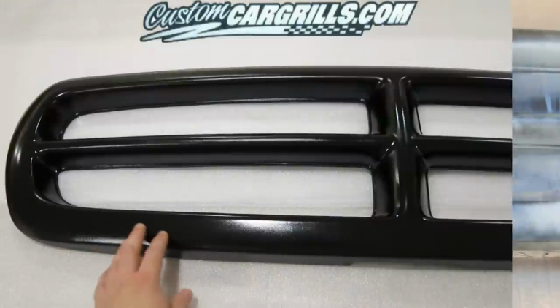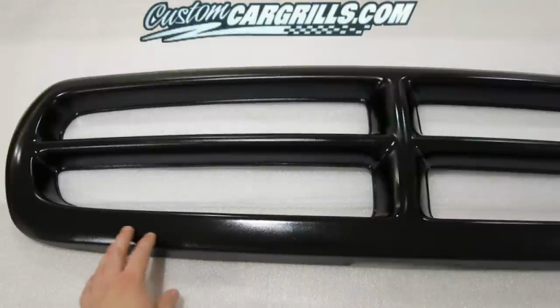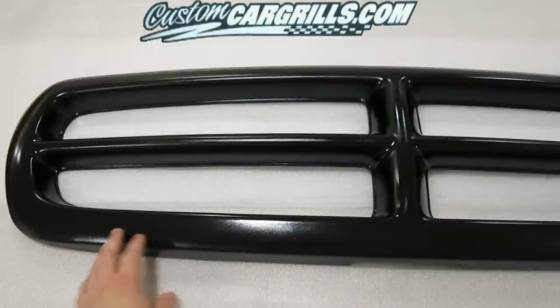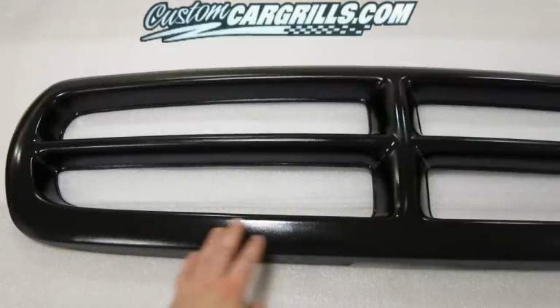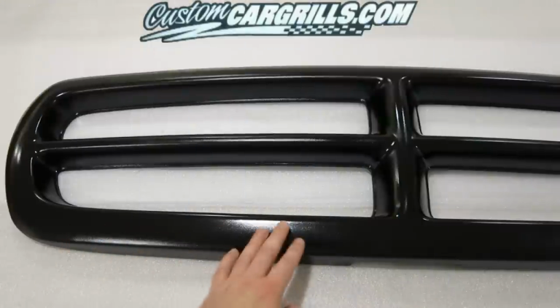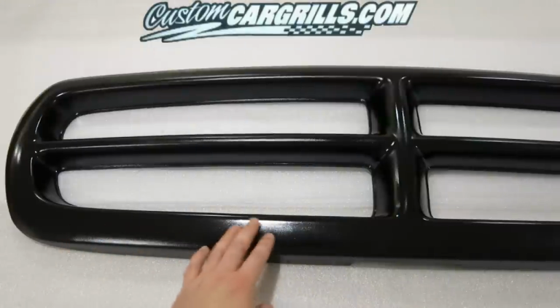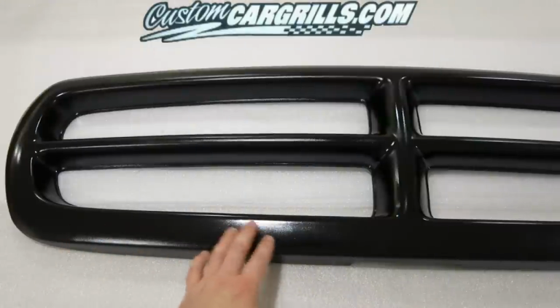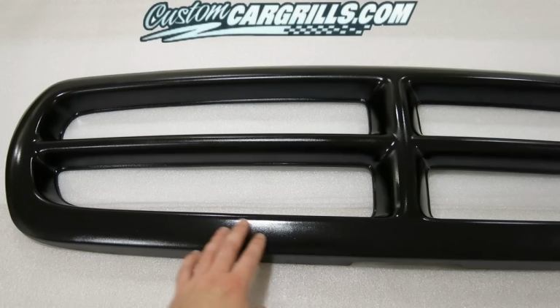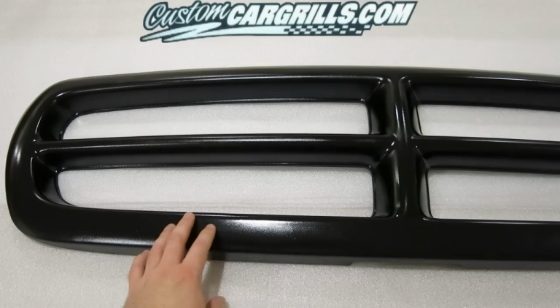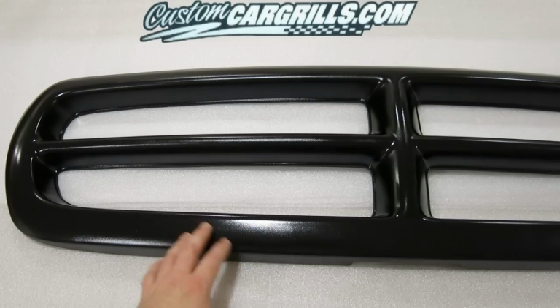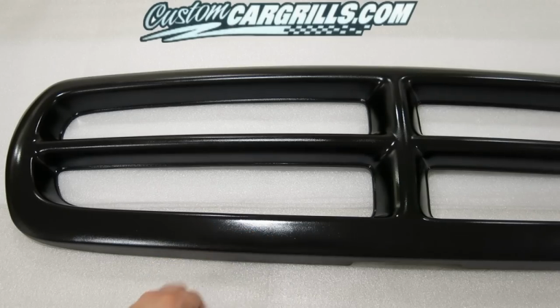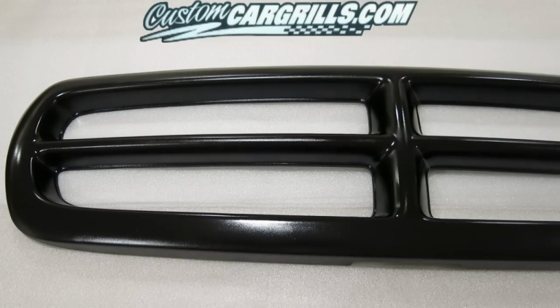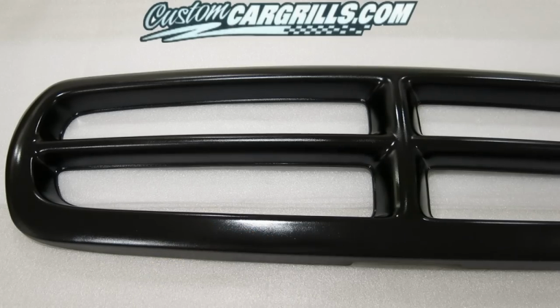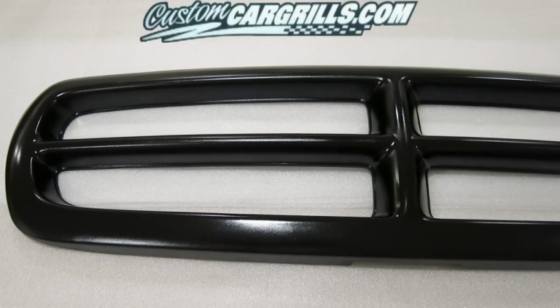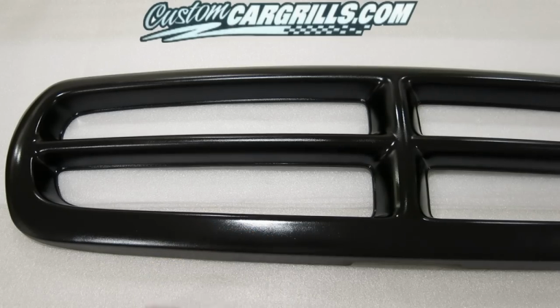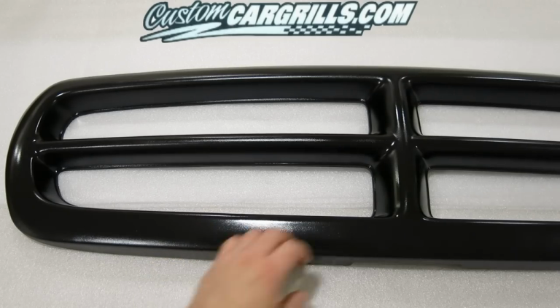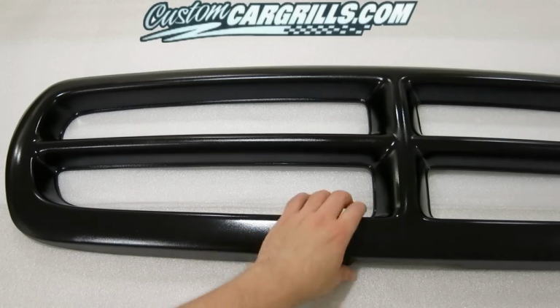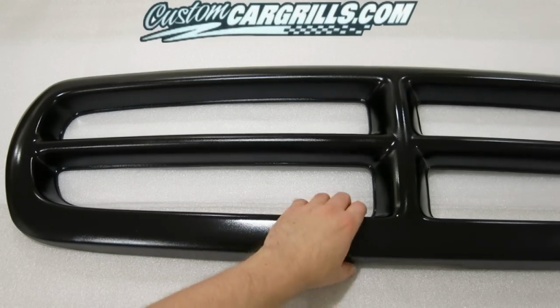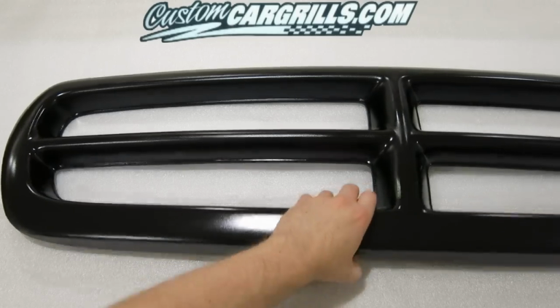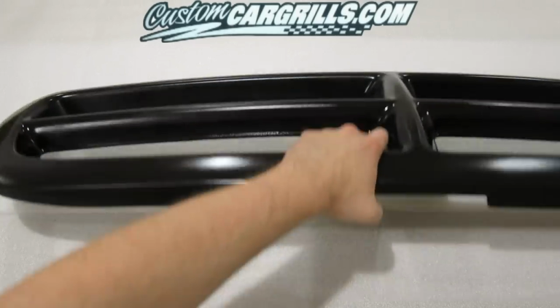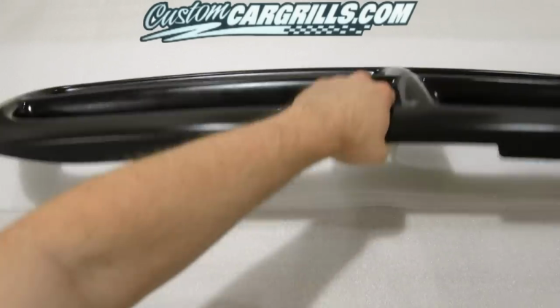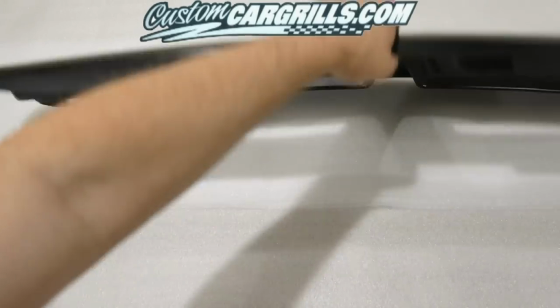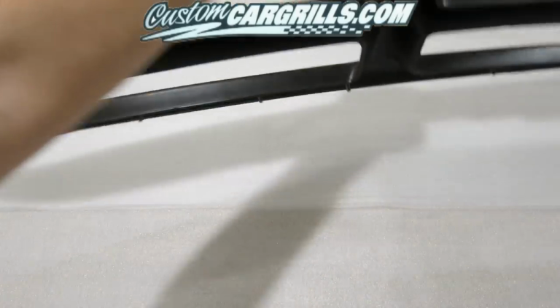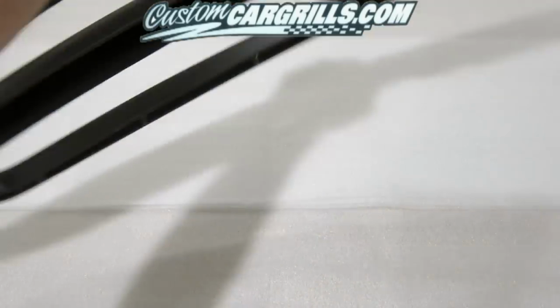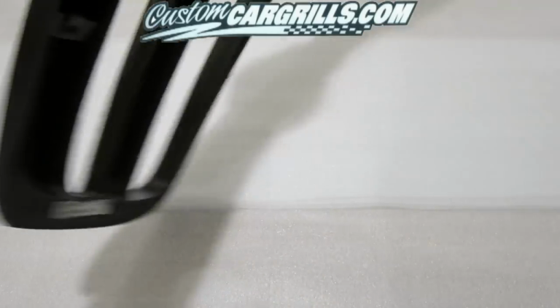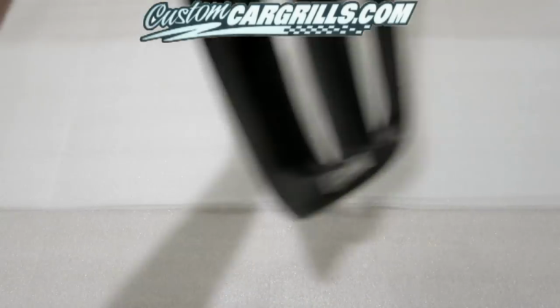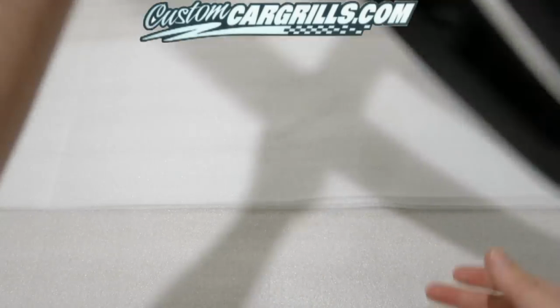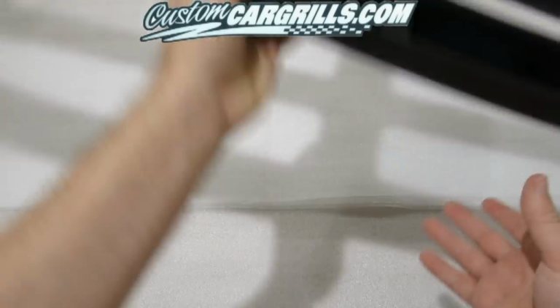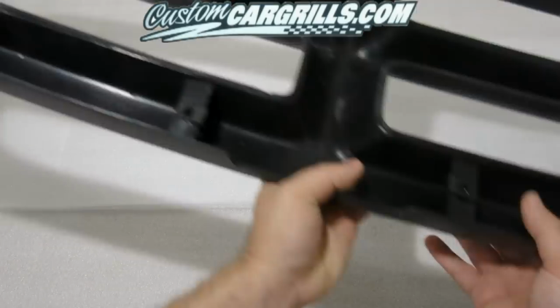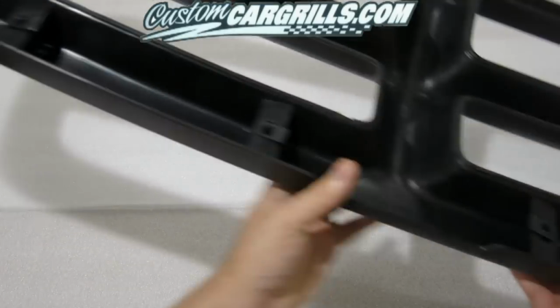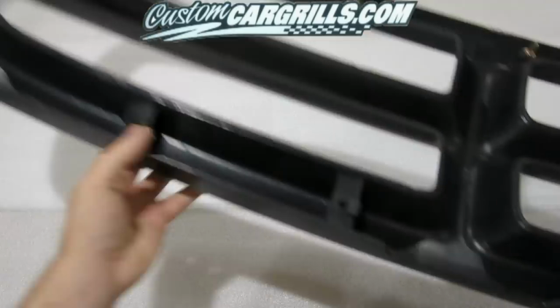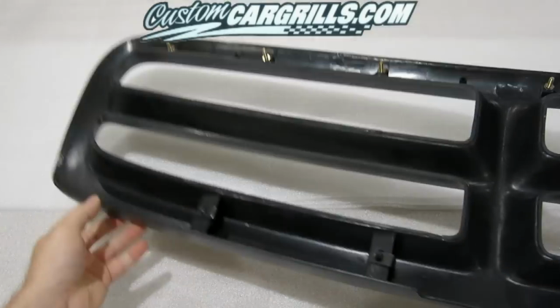Now that the base coat has dried, I'm fairly satisfied with the coverage, and I'm going to go ahead and start installing the mesh.